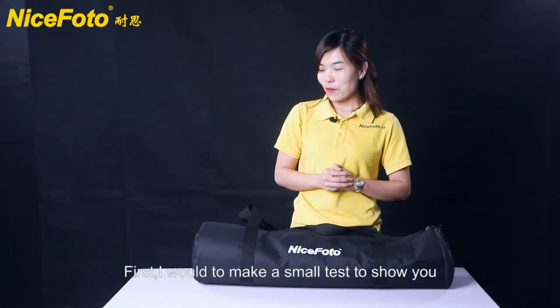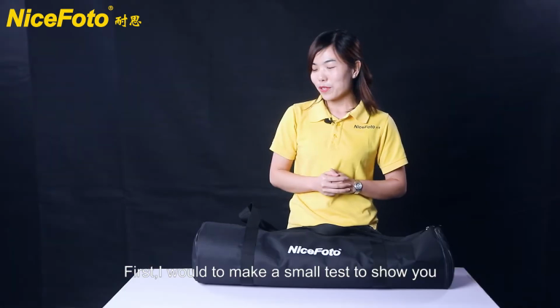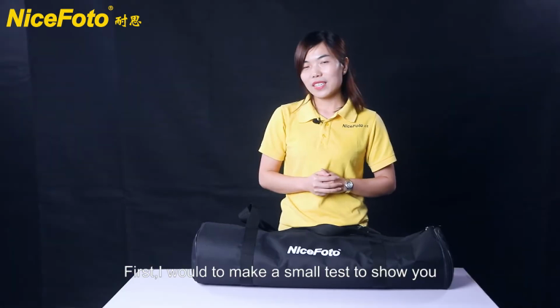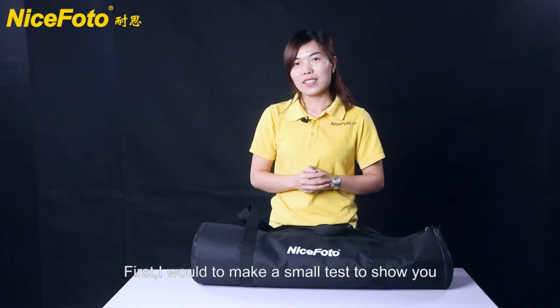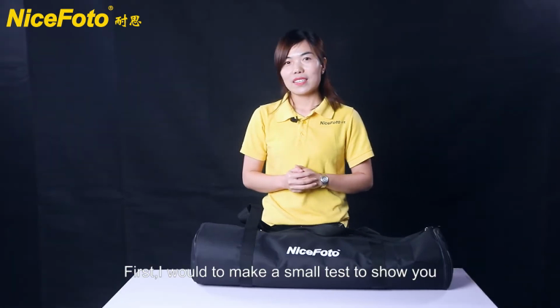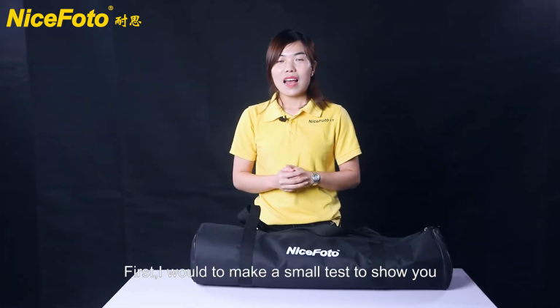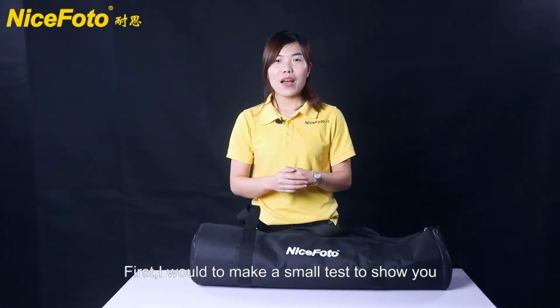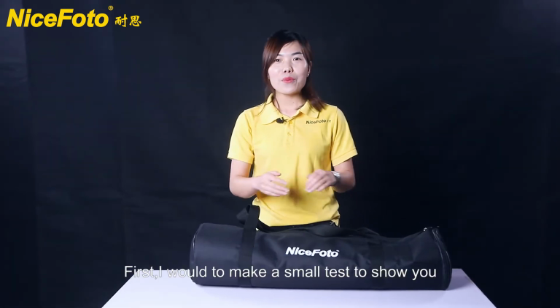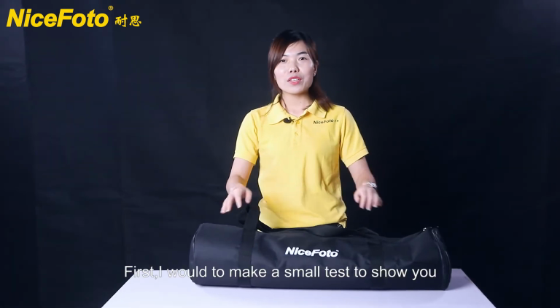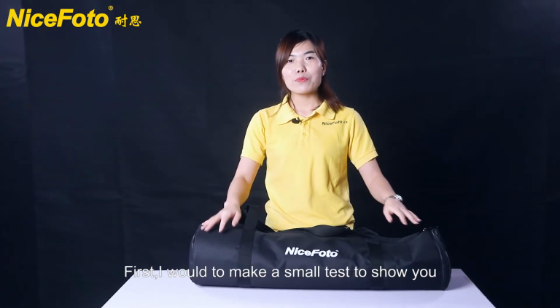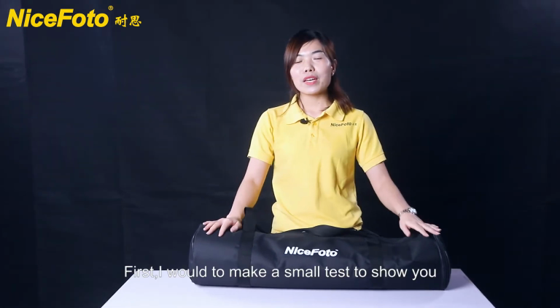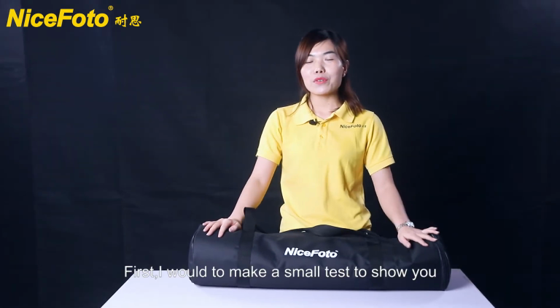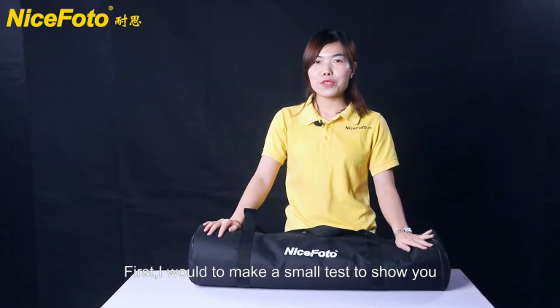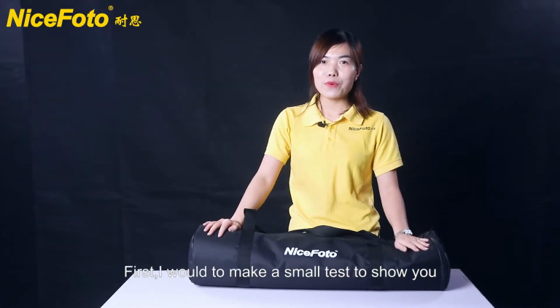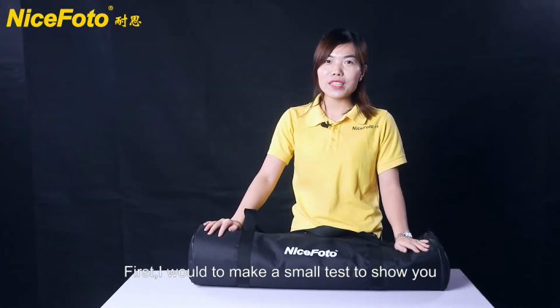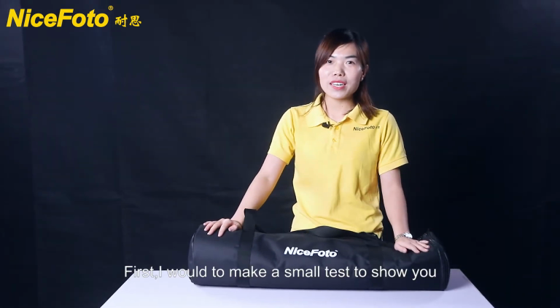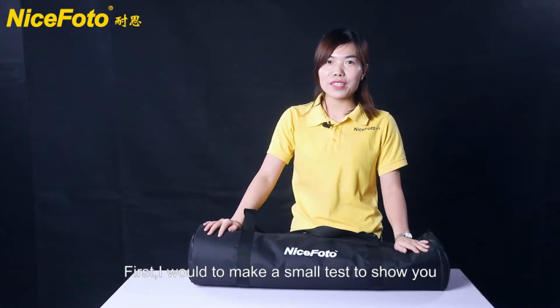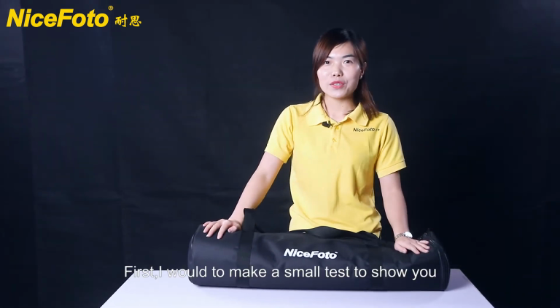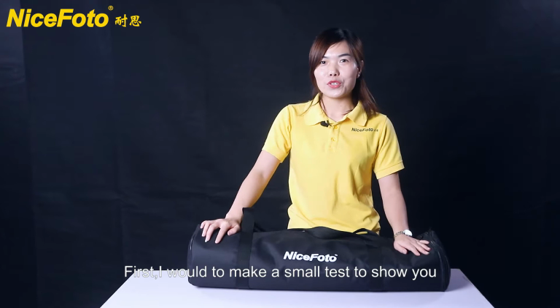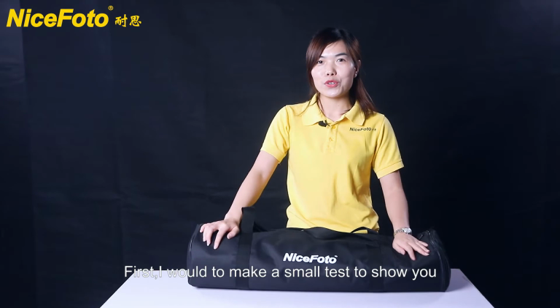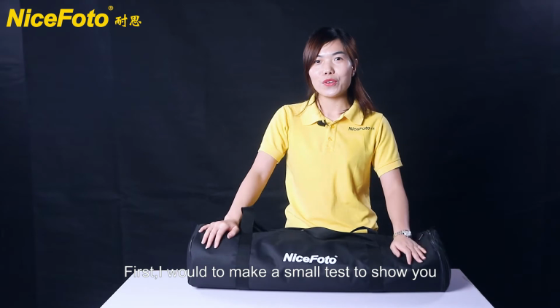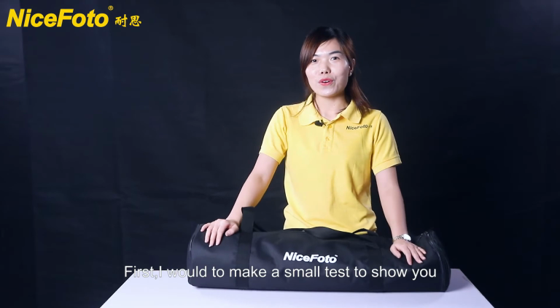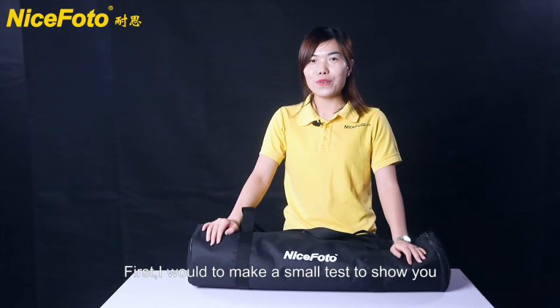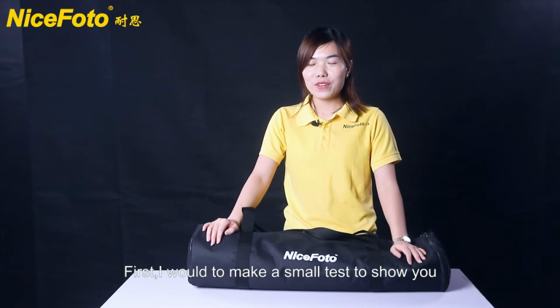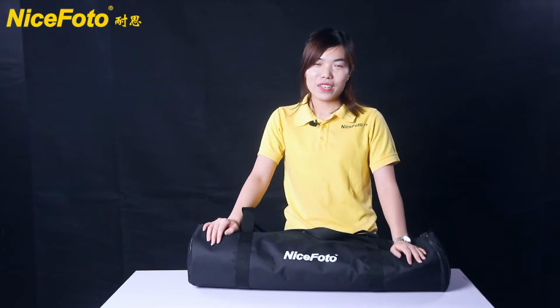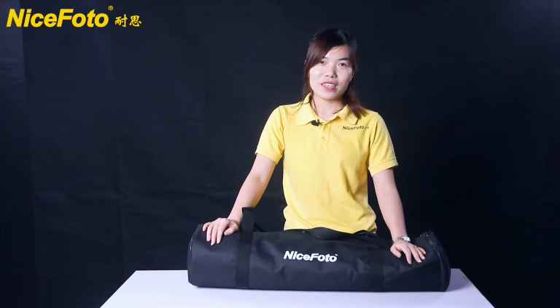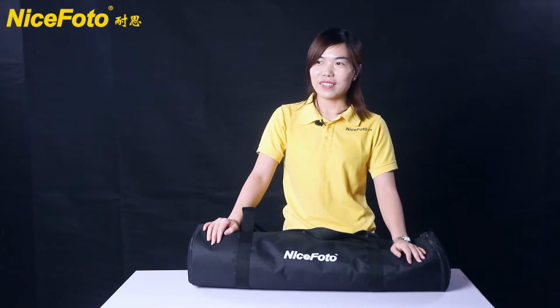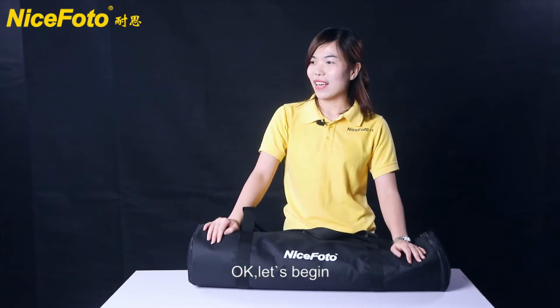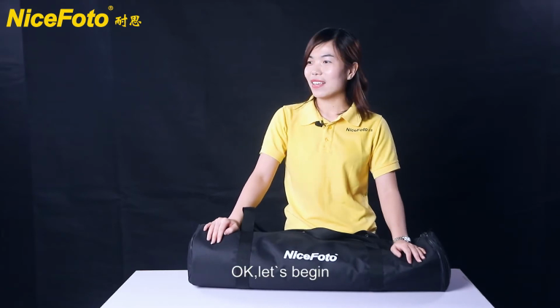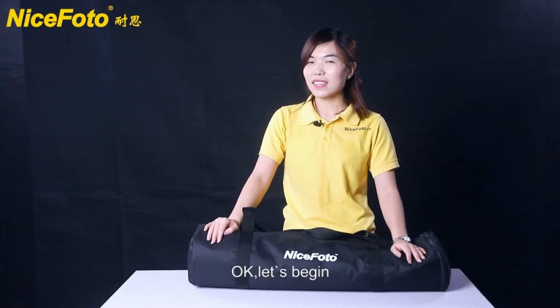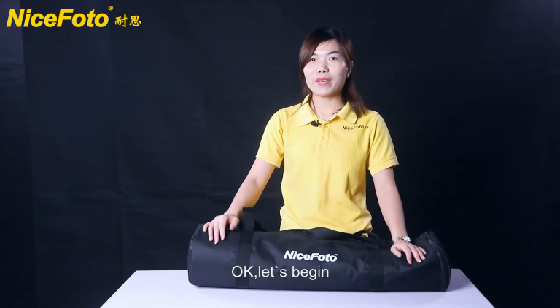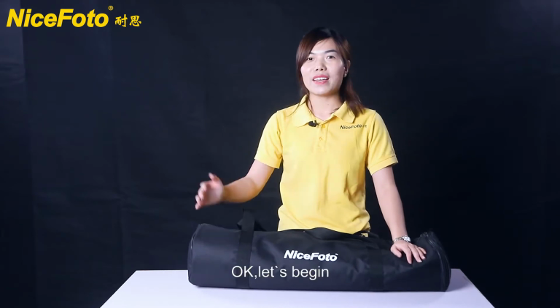First, I would like to make a small test to show you. Okay, let's begin.